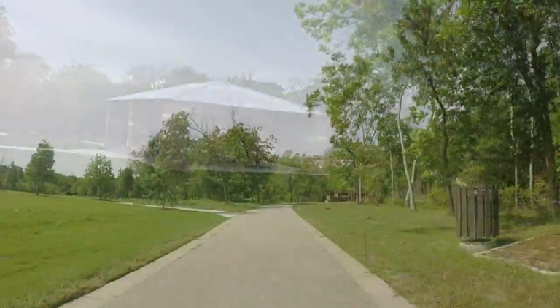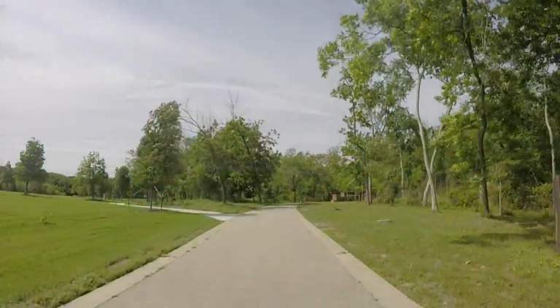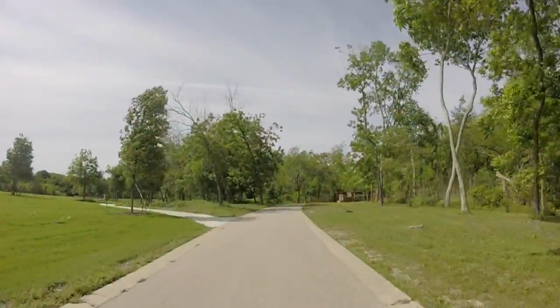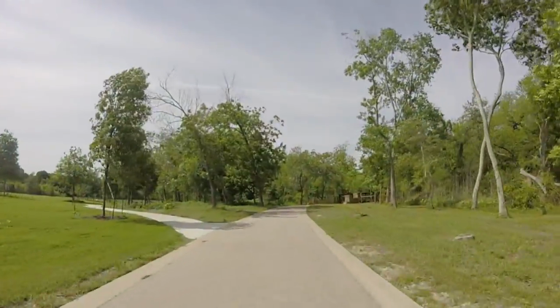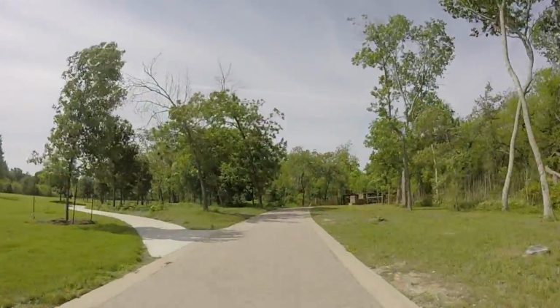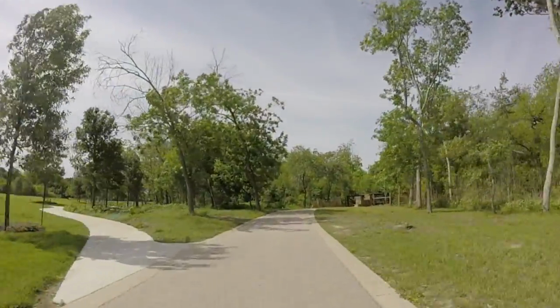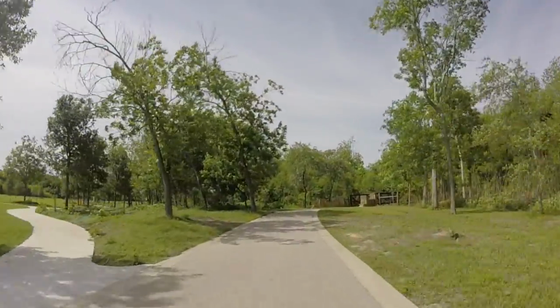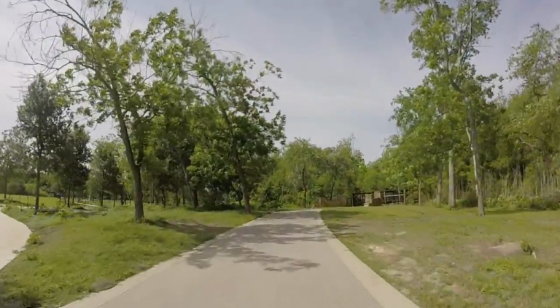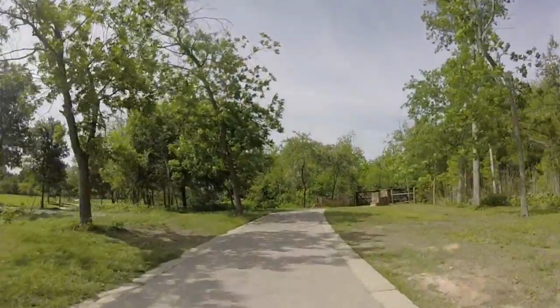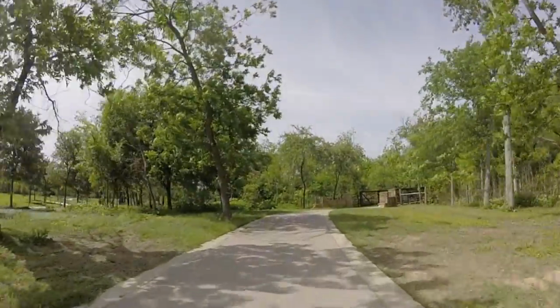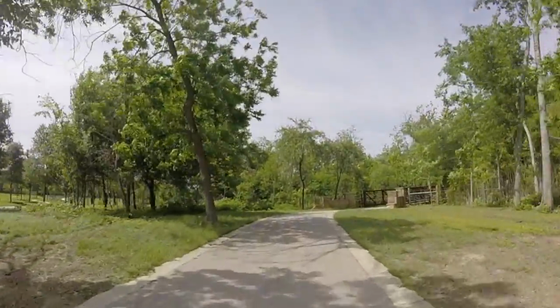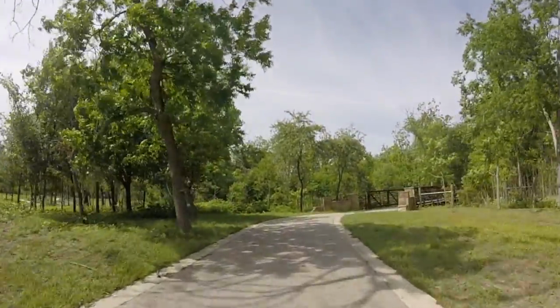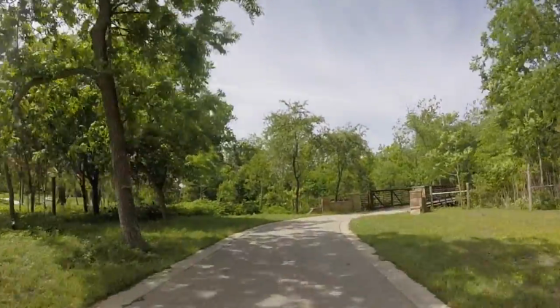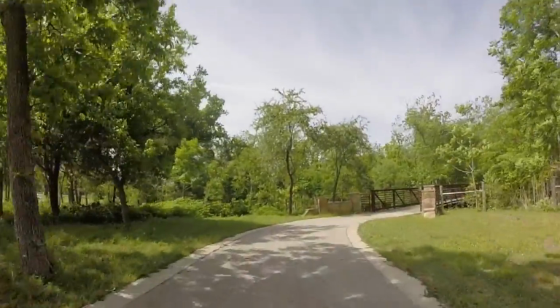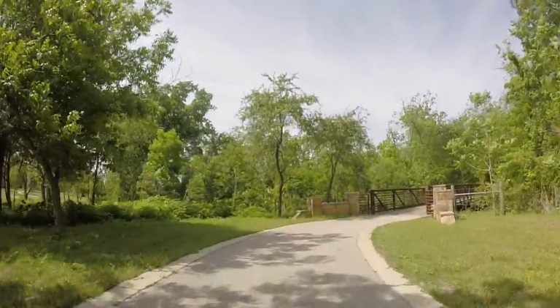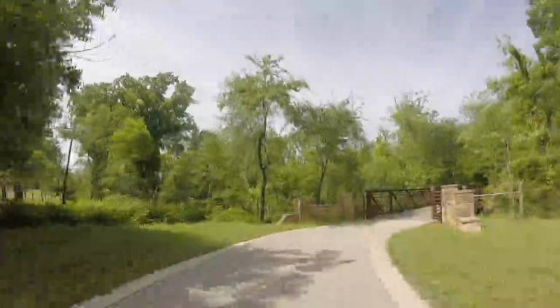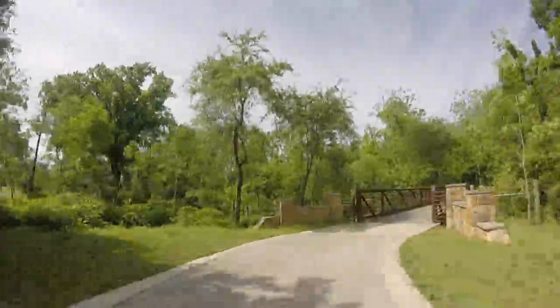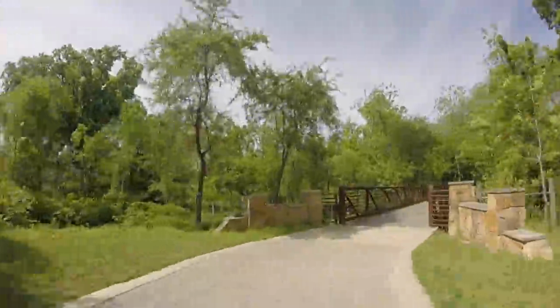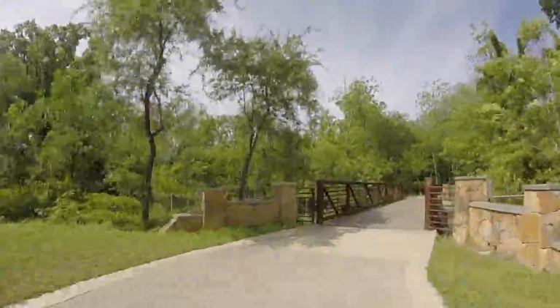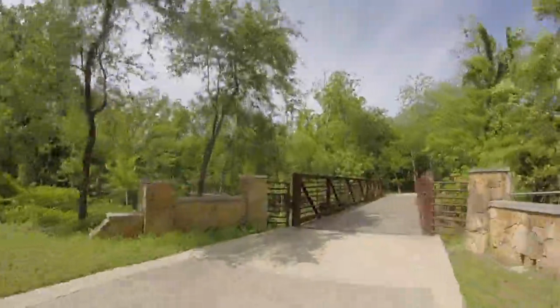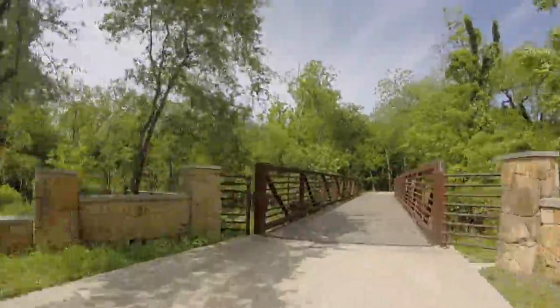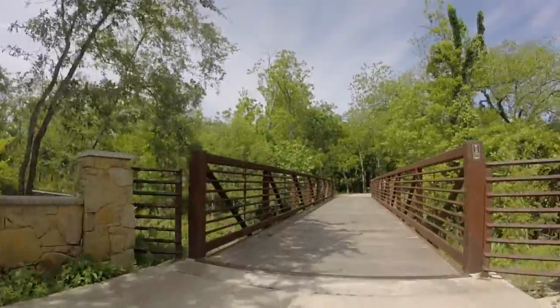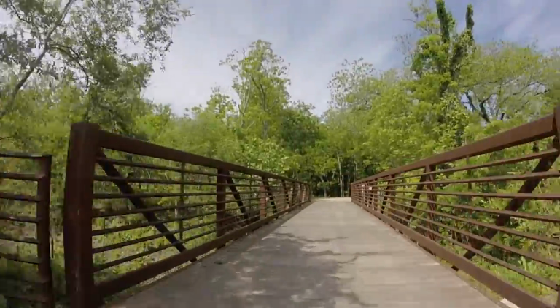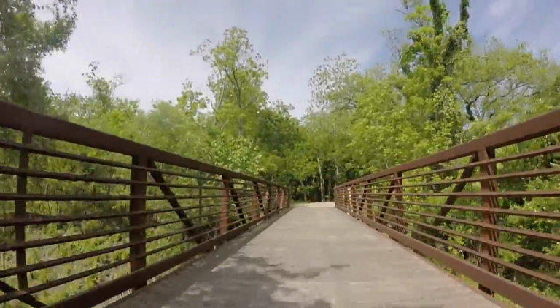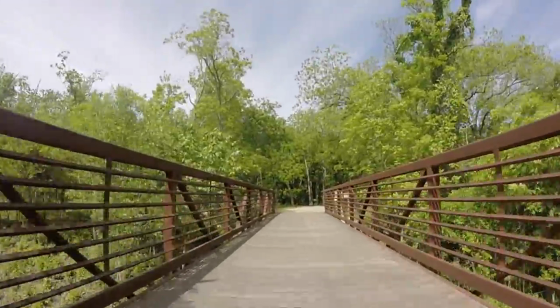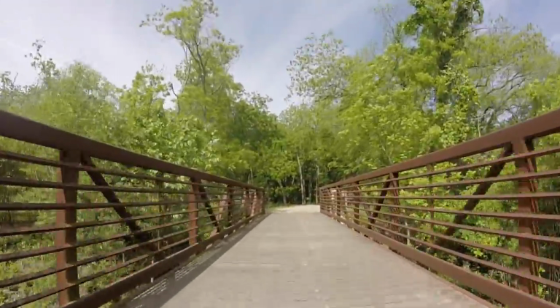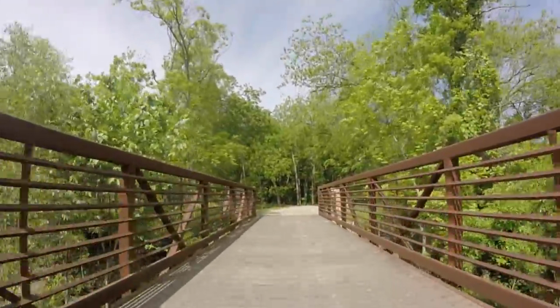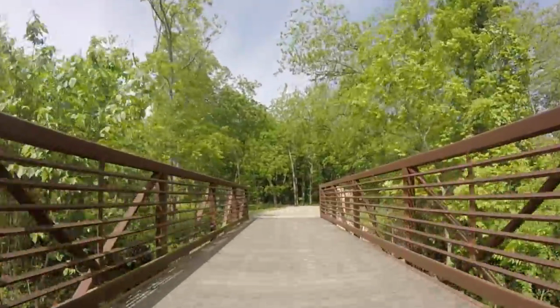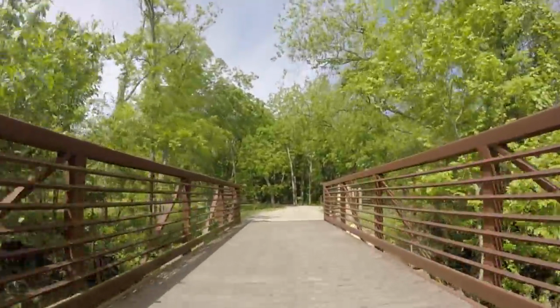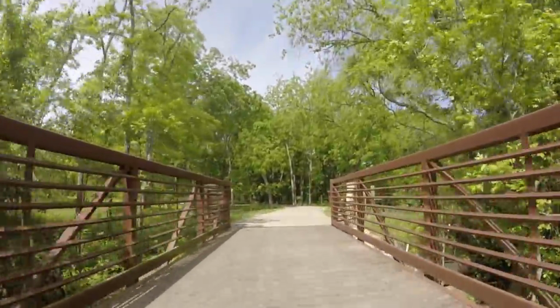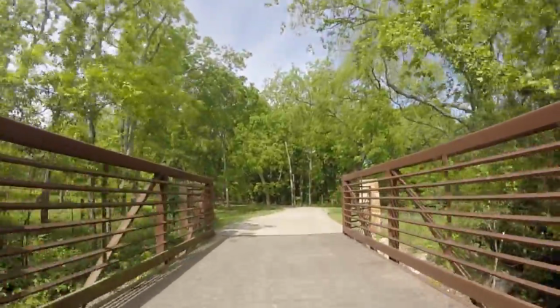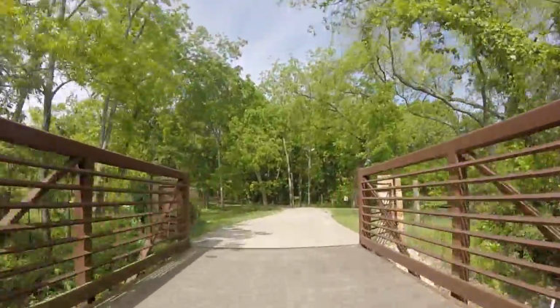We're going to take you on a quick tour and show you all the amenities the Brushy Creek Trail has to offer.